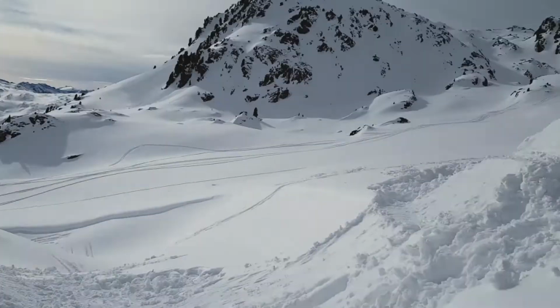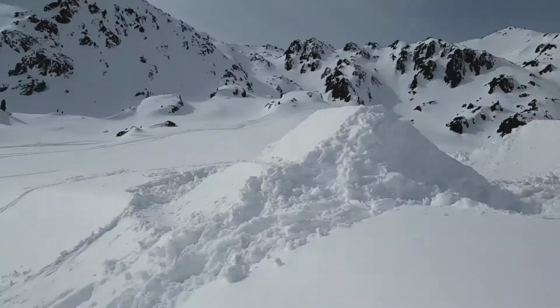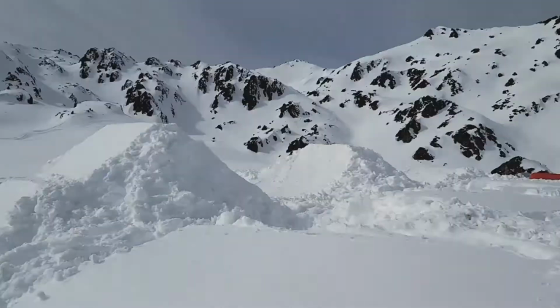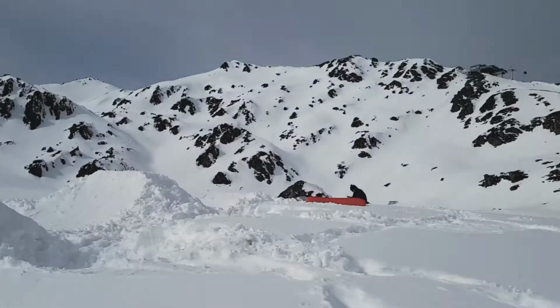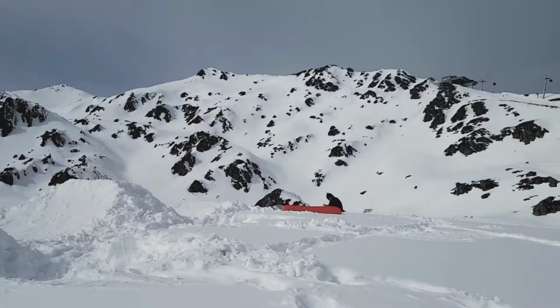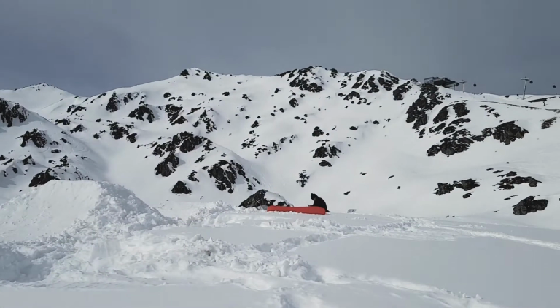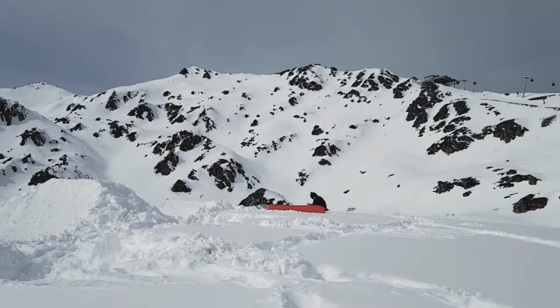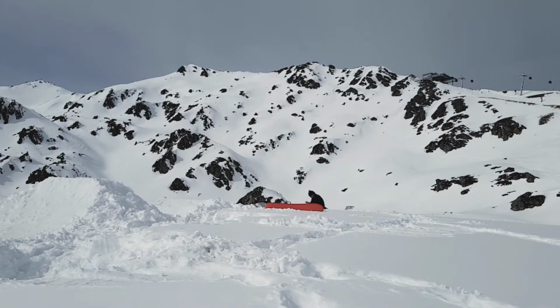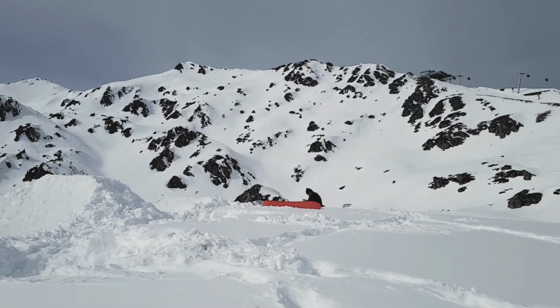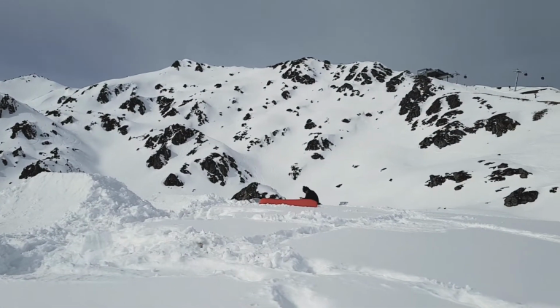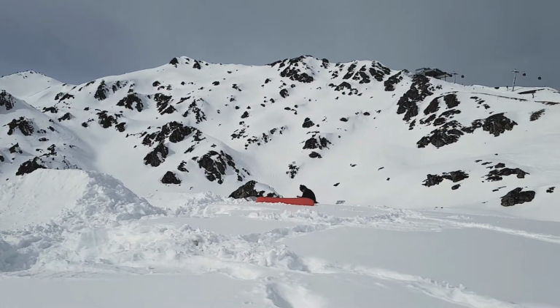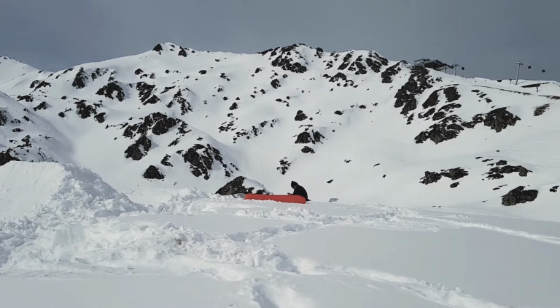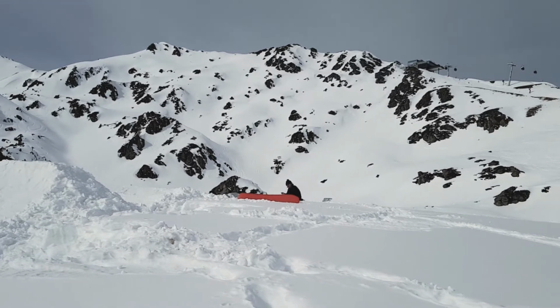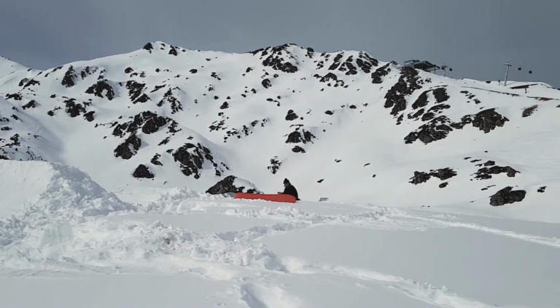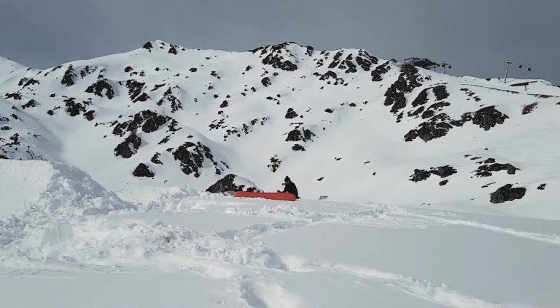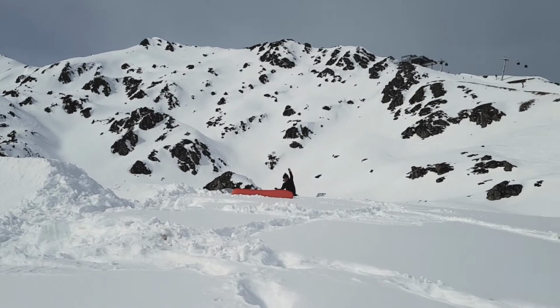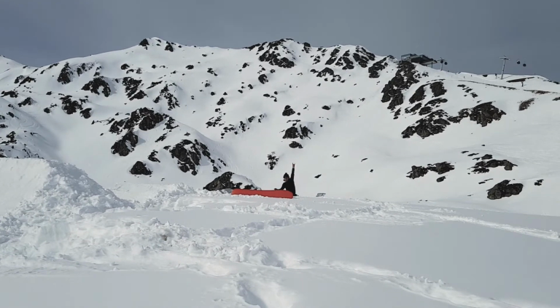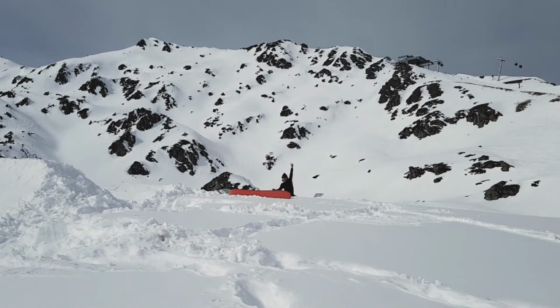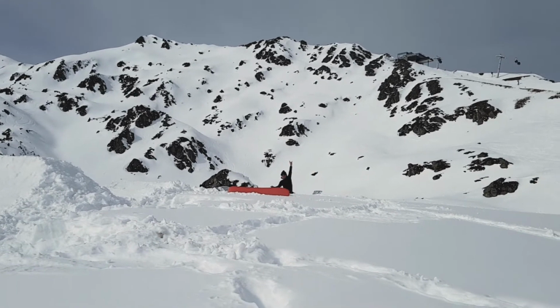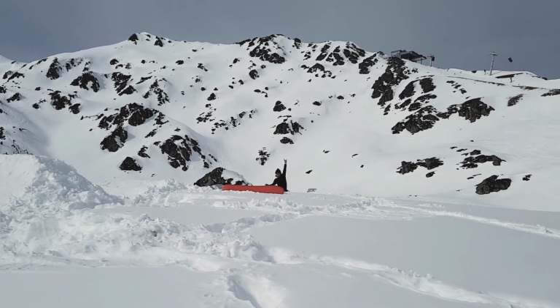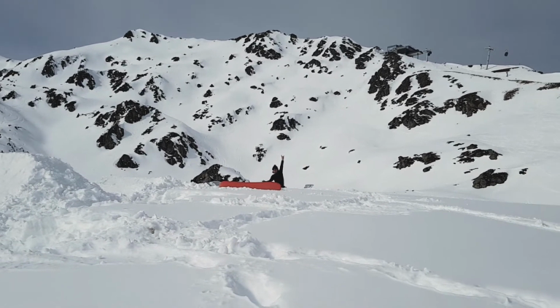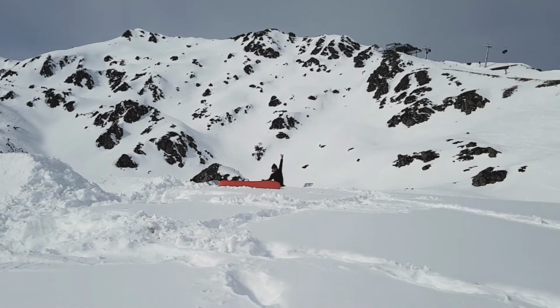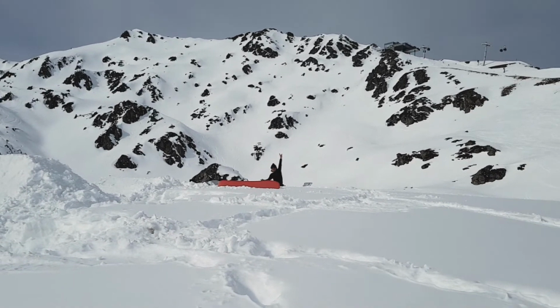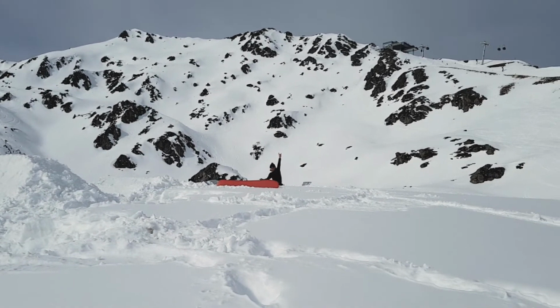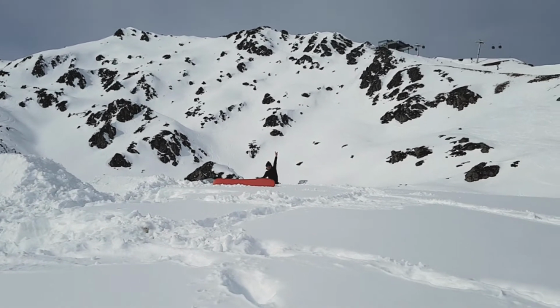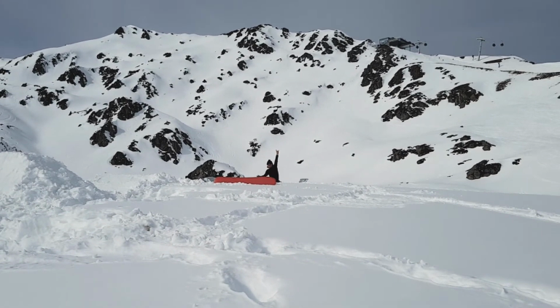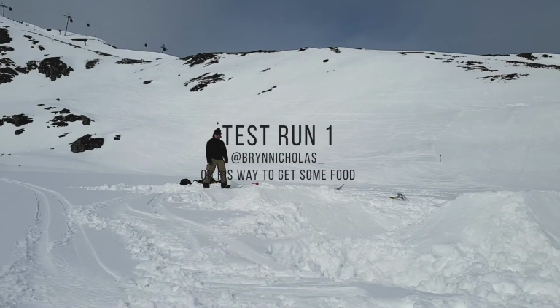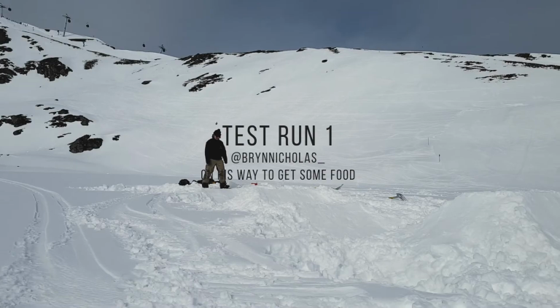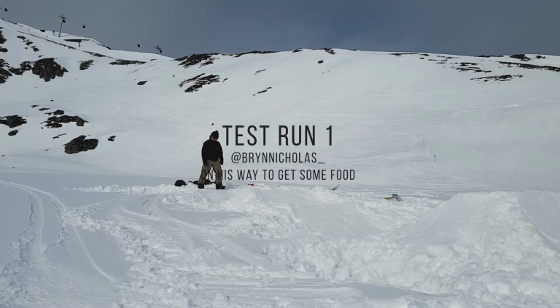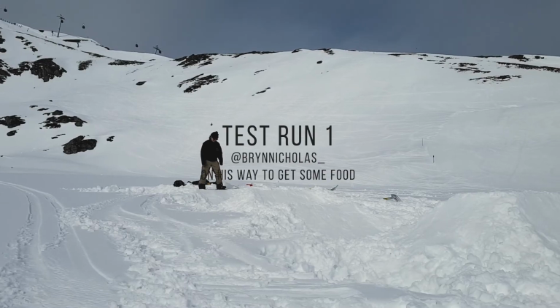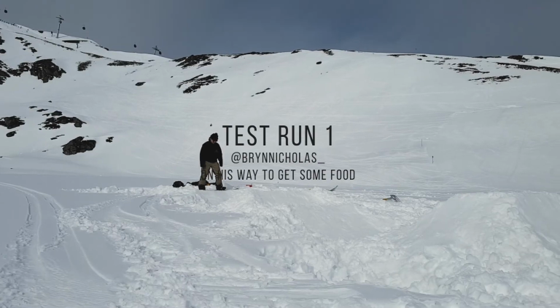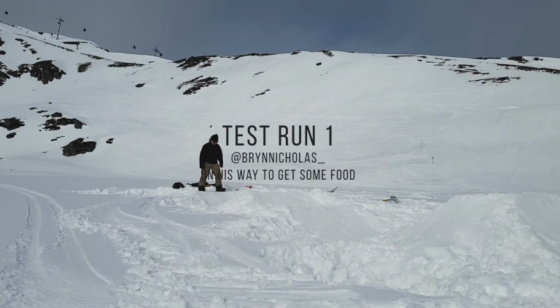Also, I've got Bryn here giving me some help — what a legend. Then it run.